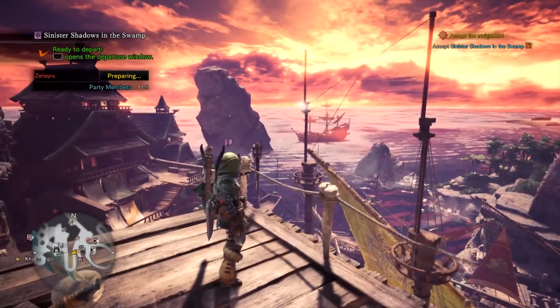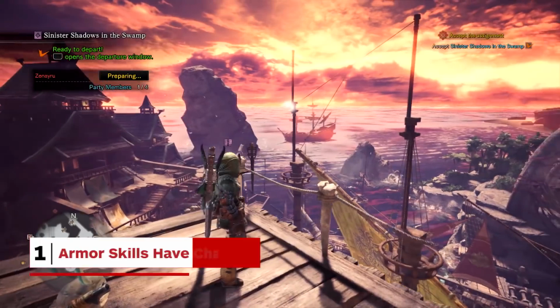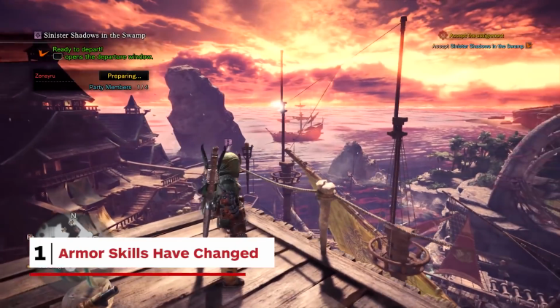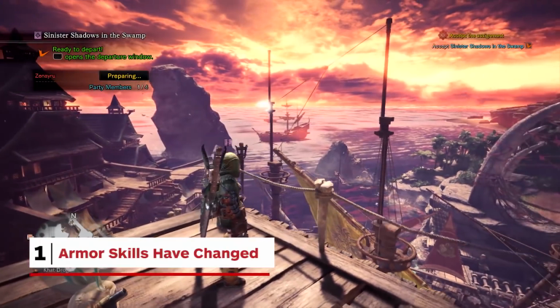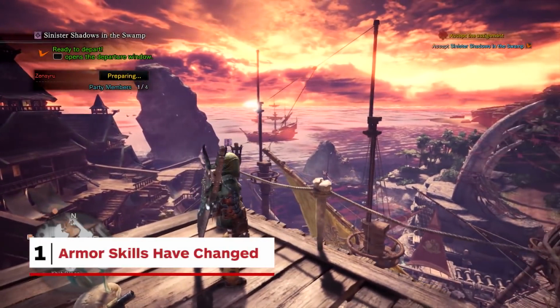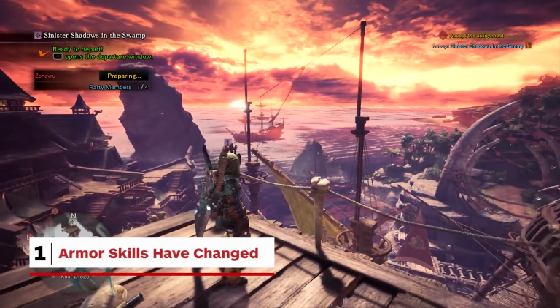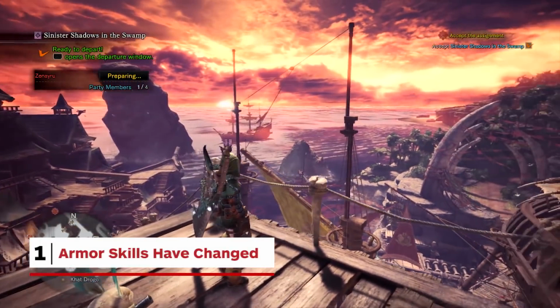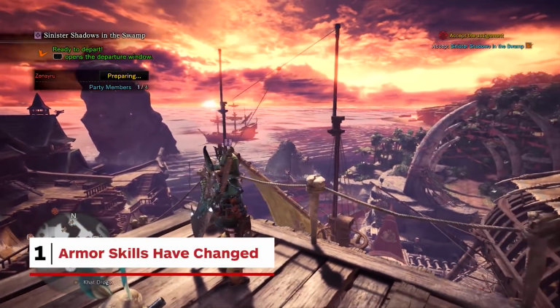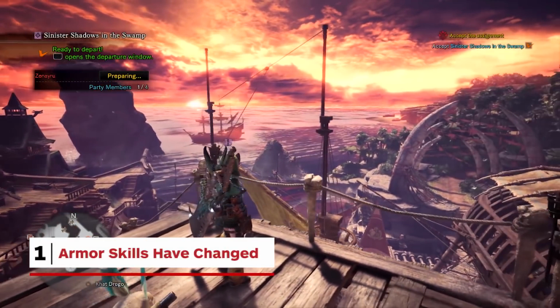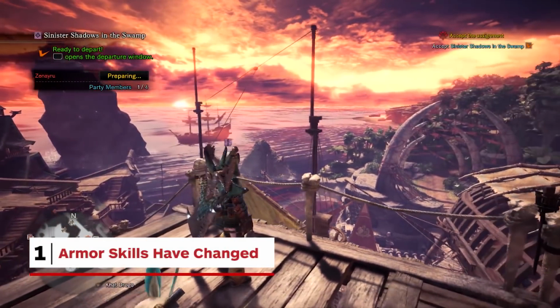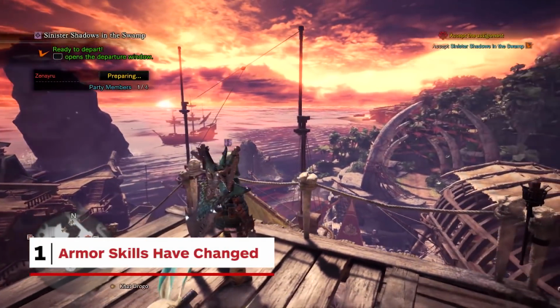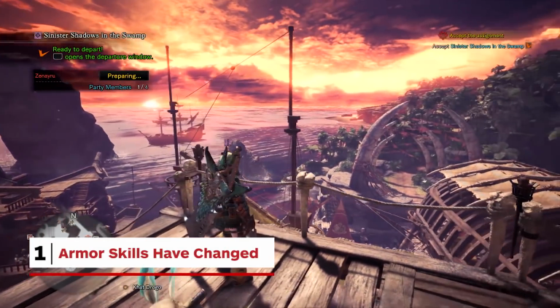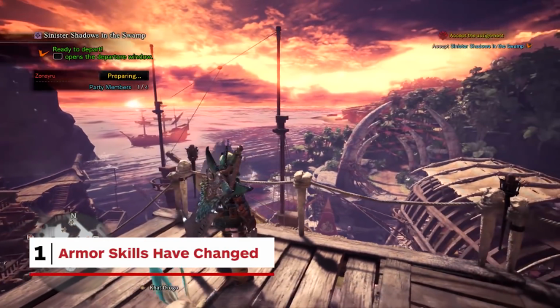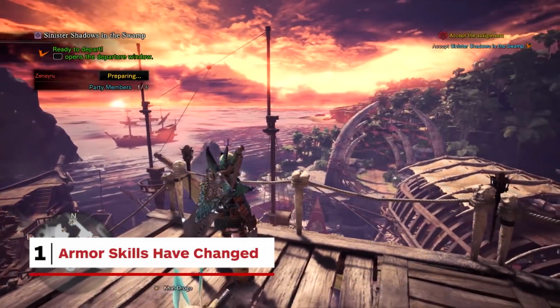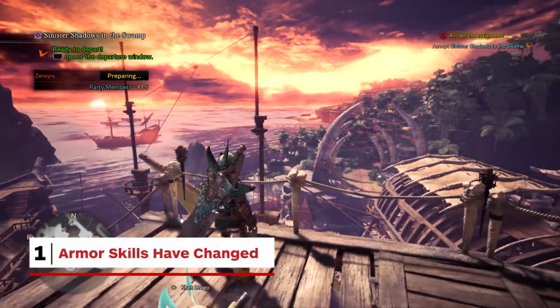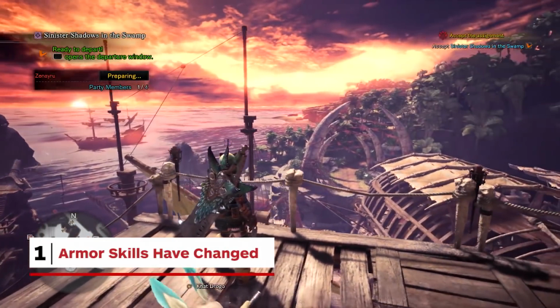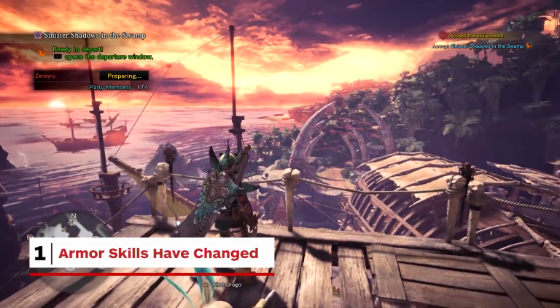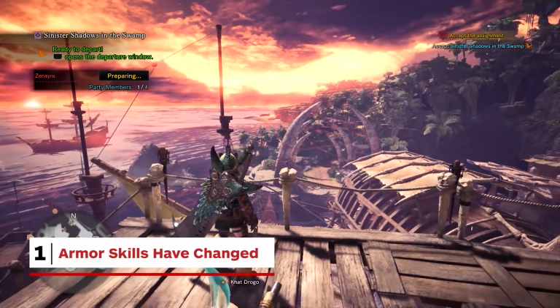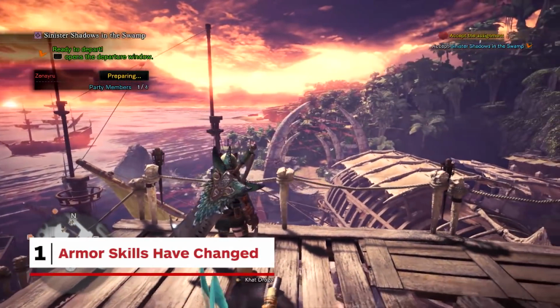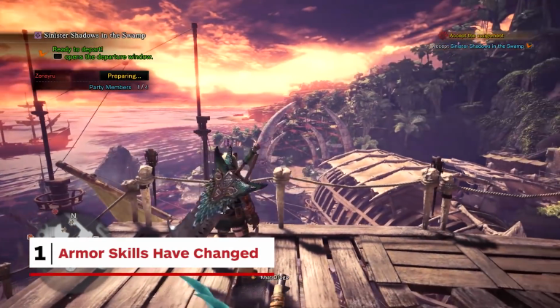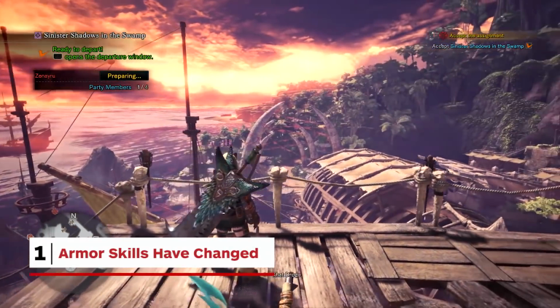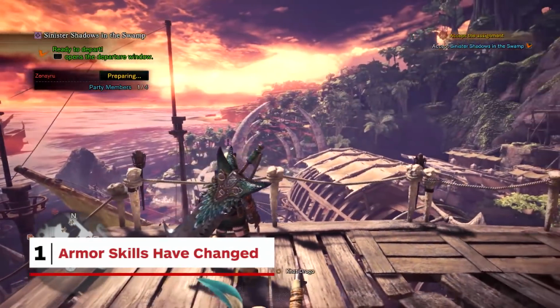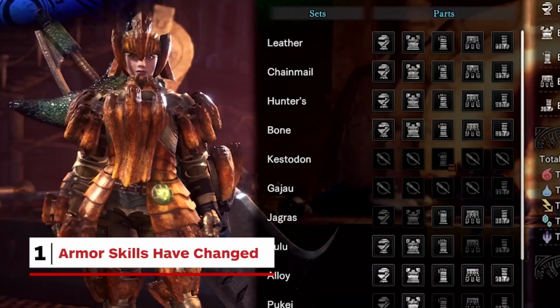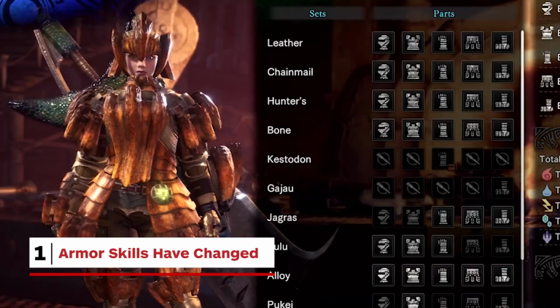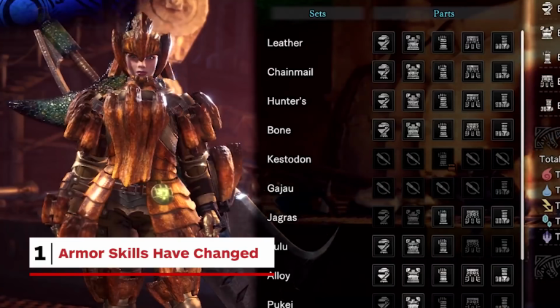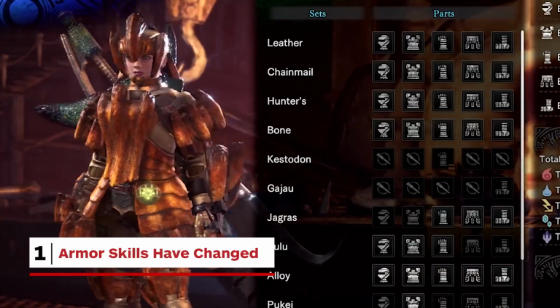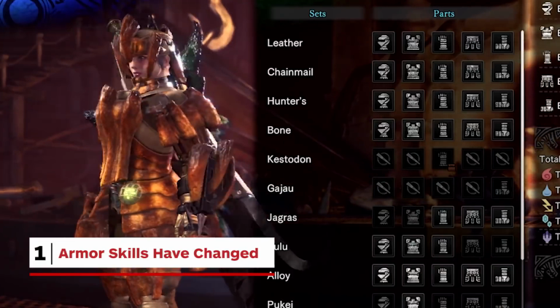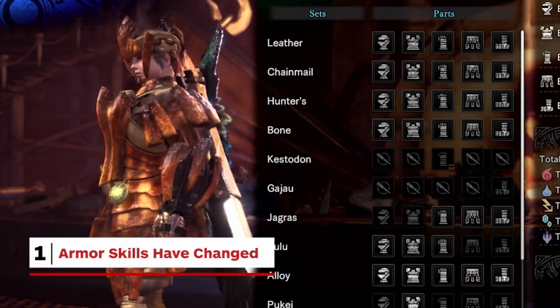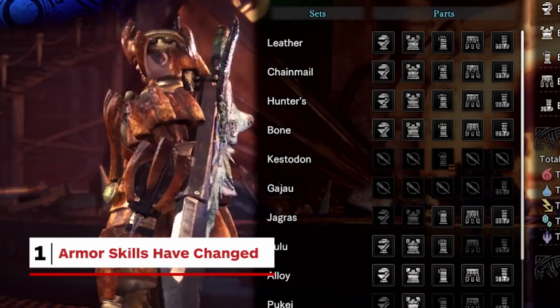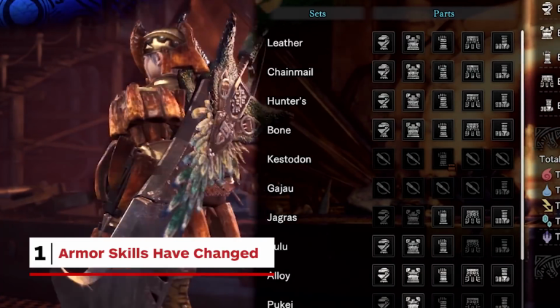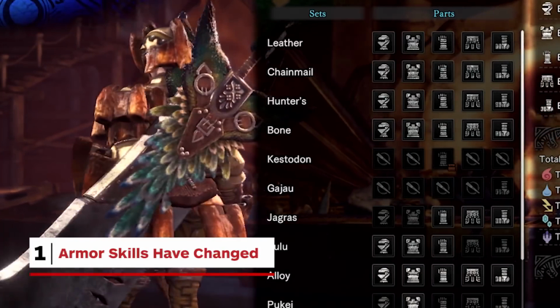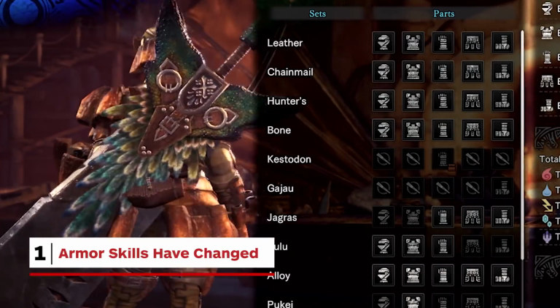One of the most fundamental changes in World: almost every armour piece now offers a different skill, meaning a lot more mixing and matching to find the right build.